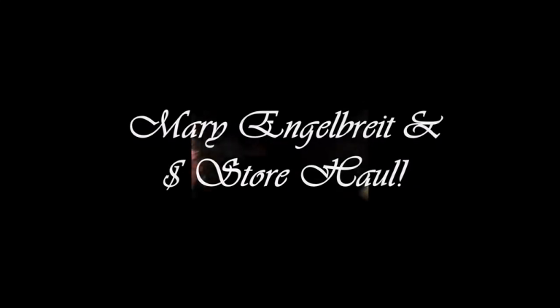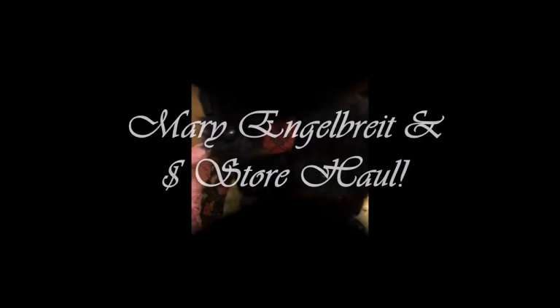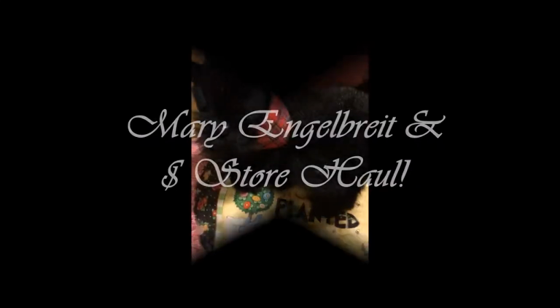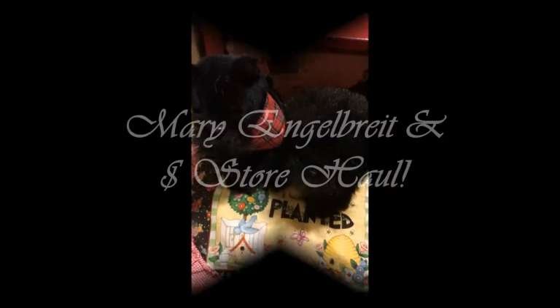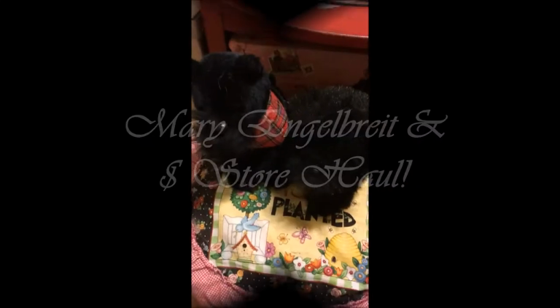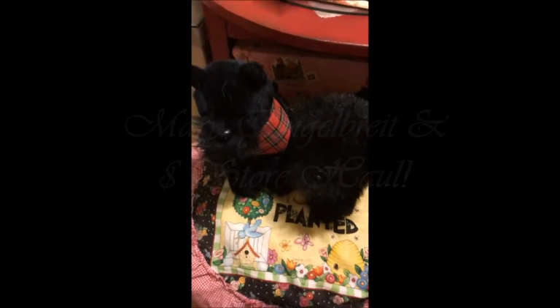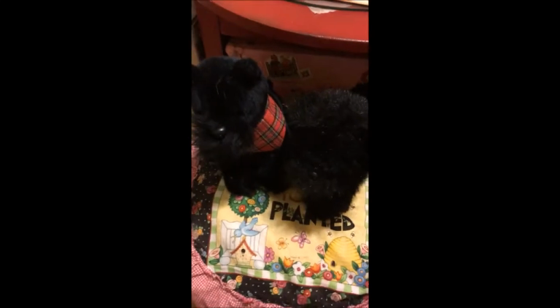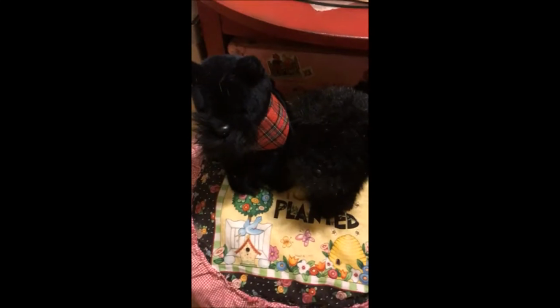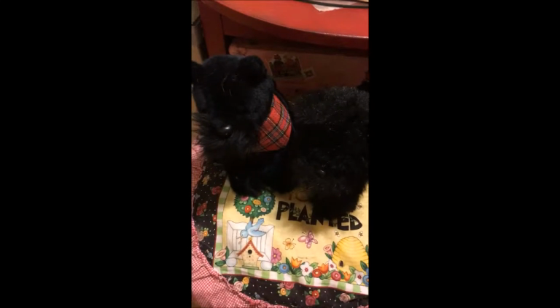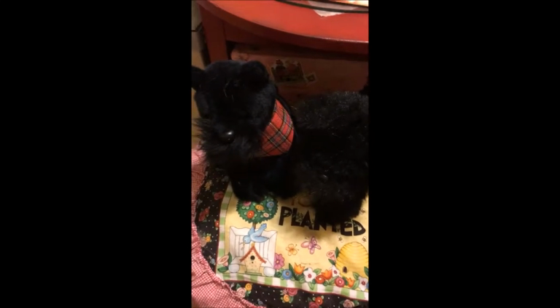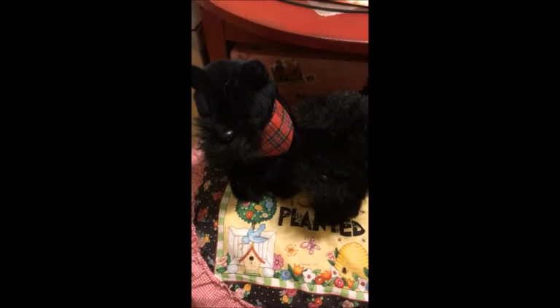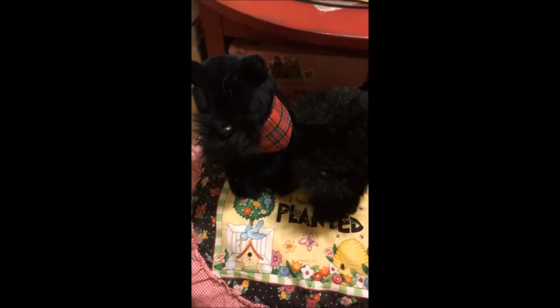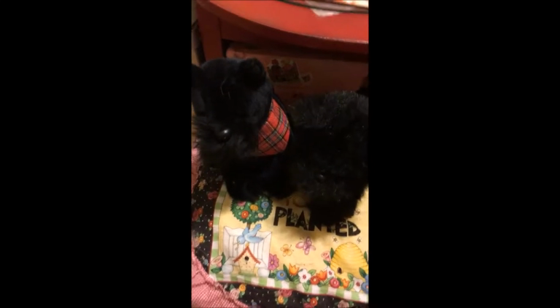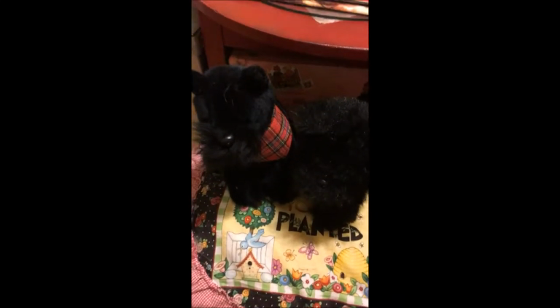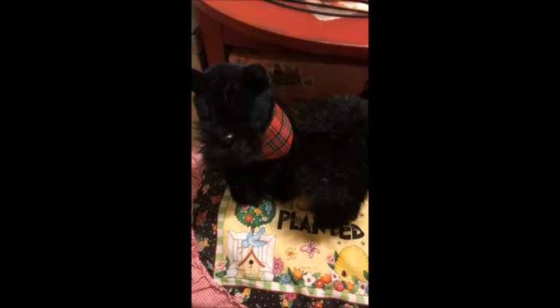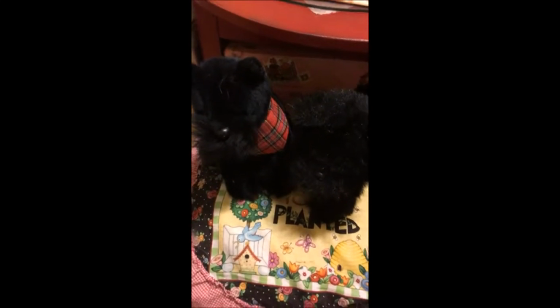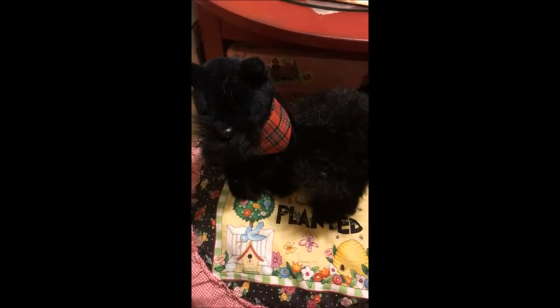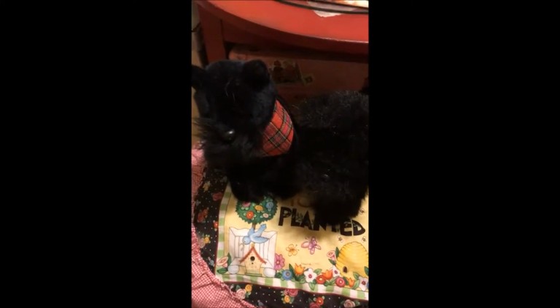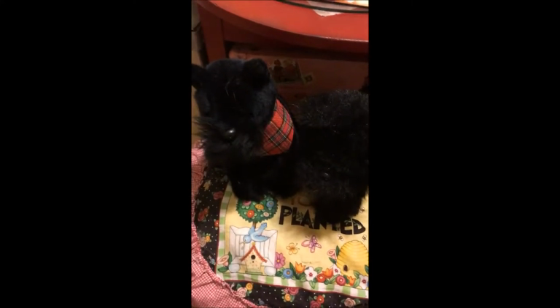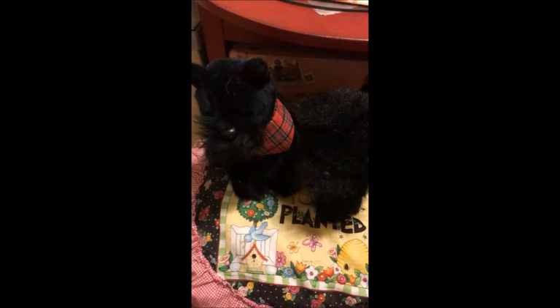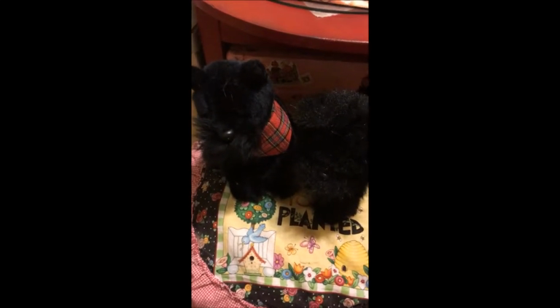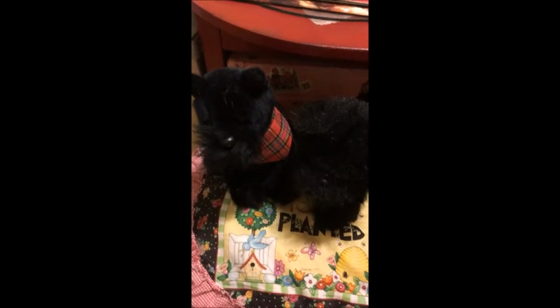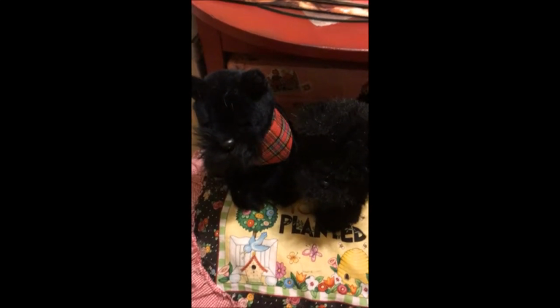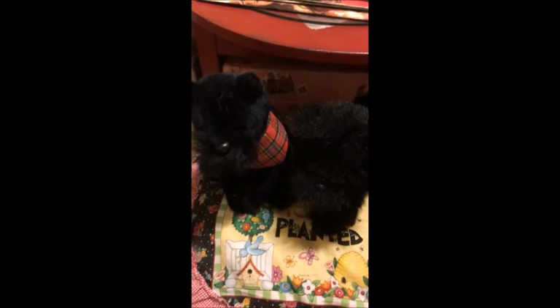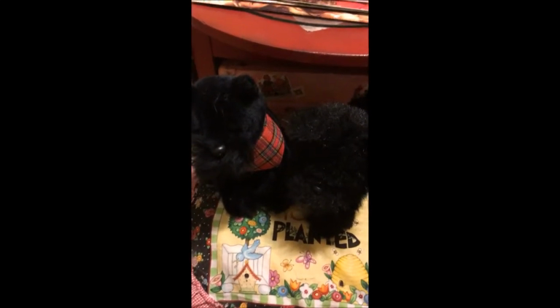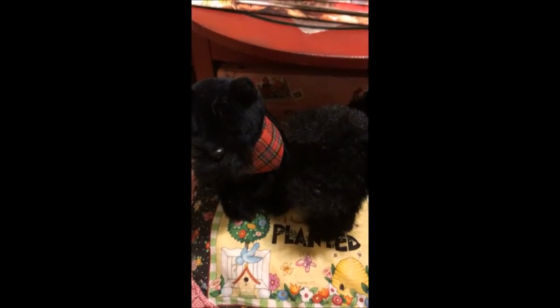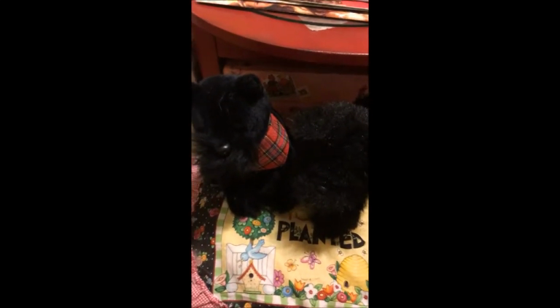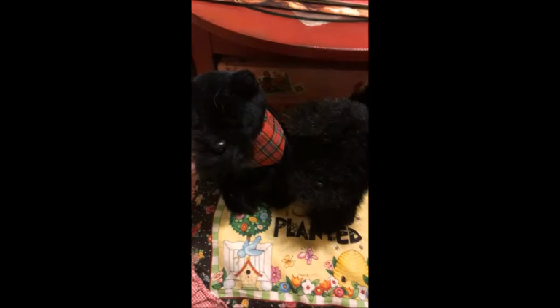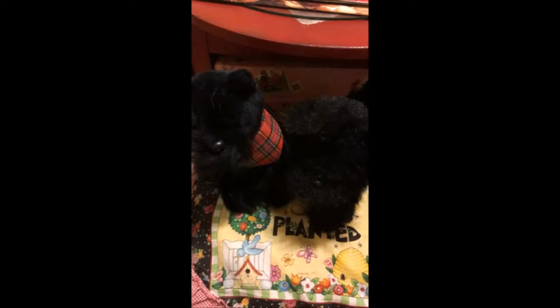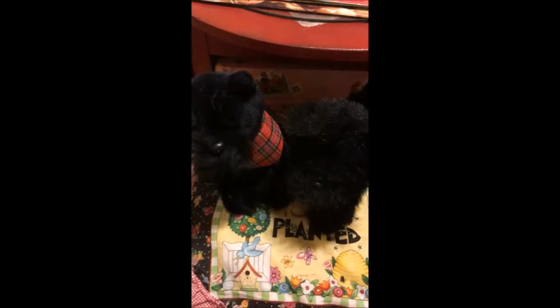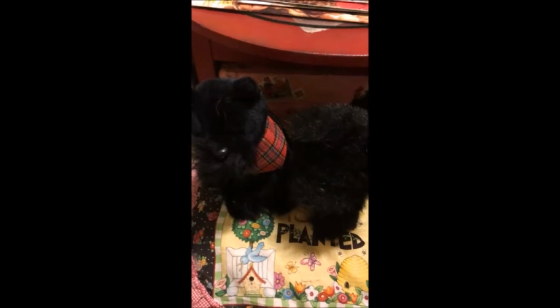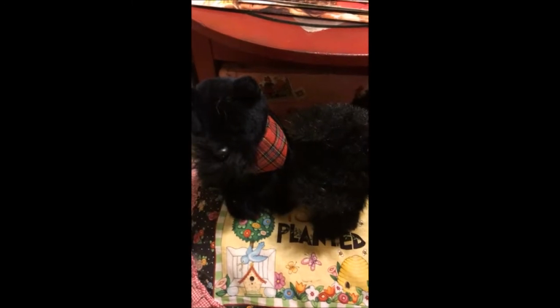Hi there, YouTube friends. This is Shozy G and I have a real quick video for you. It's a haul. But first of all, I want to show you these two little Scotties.